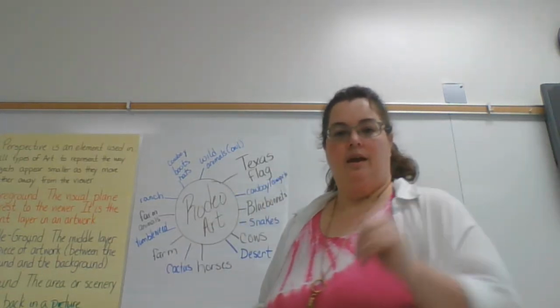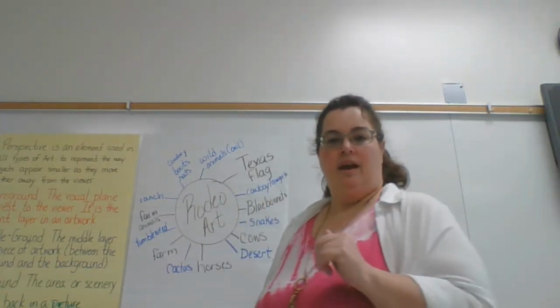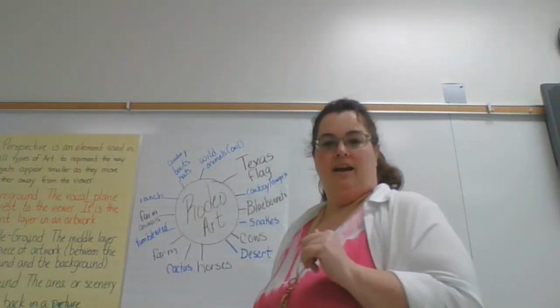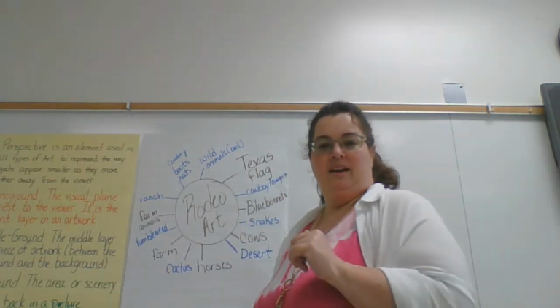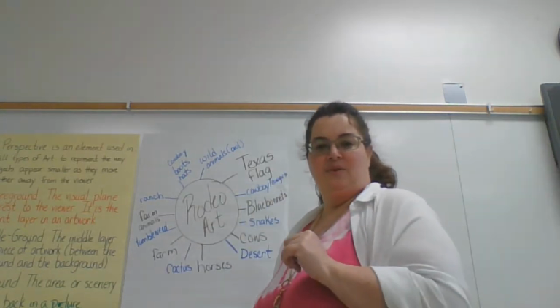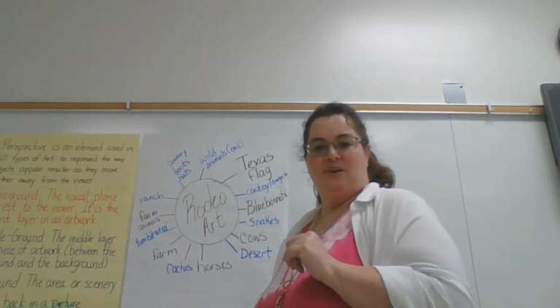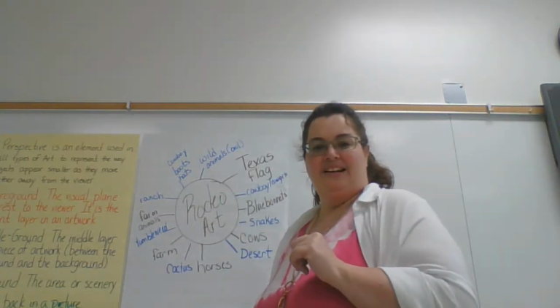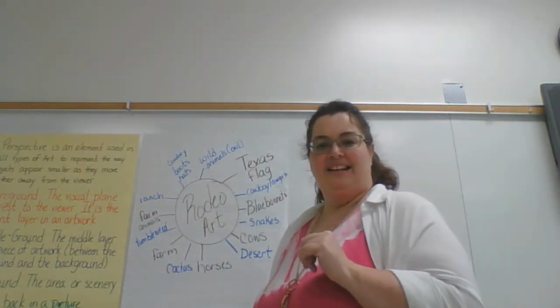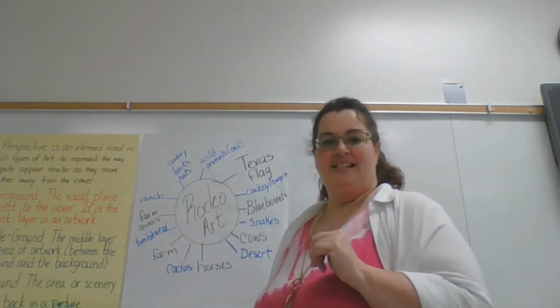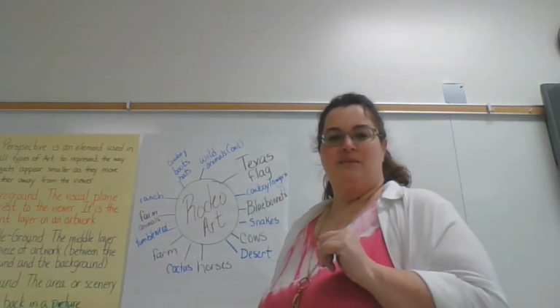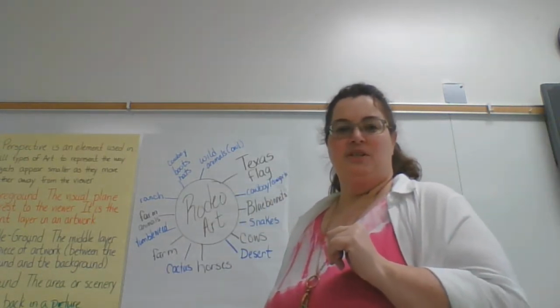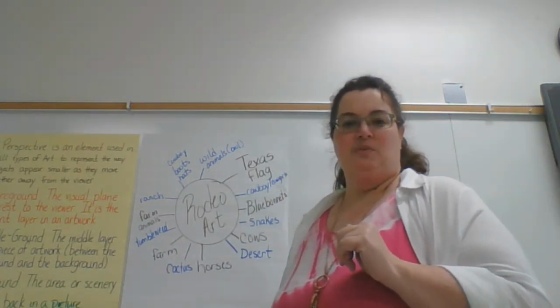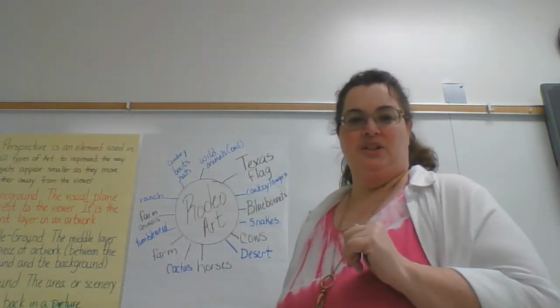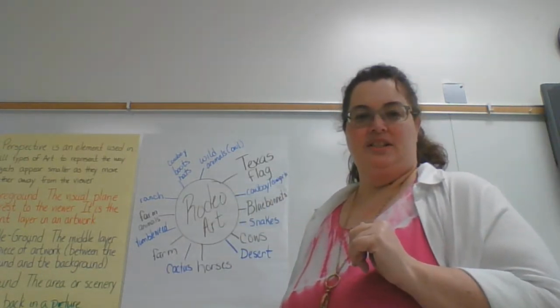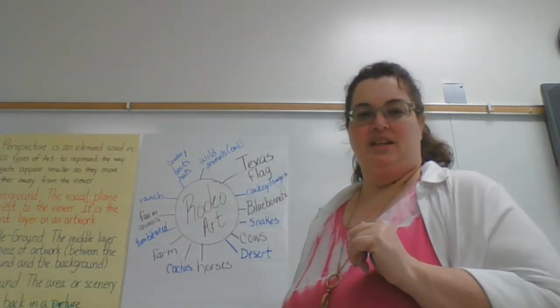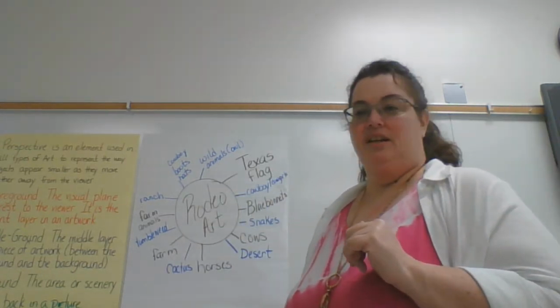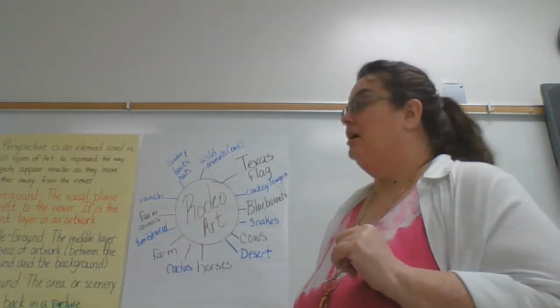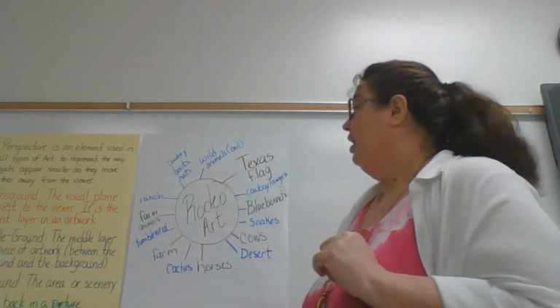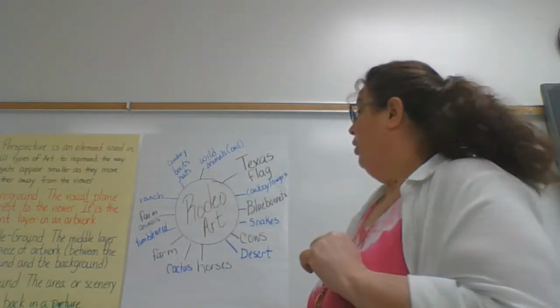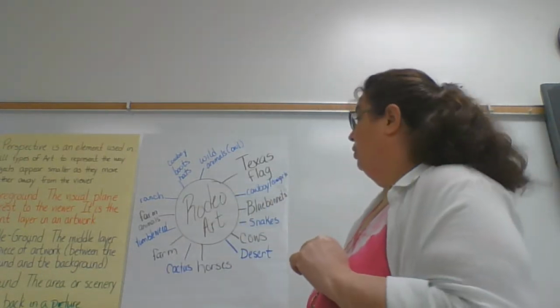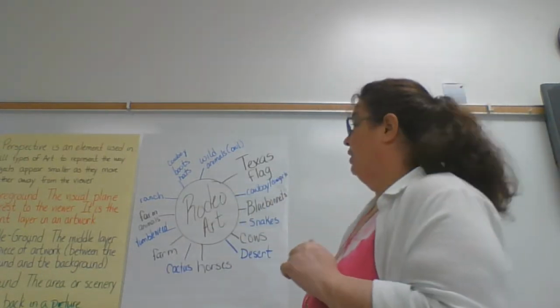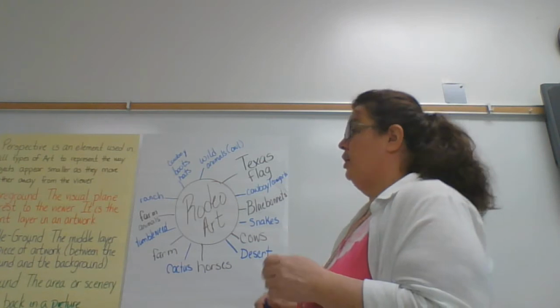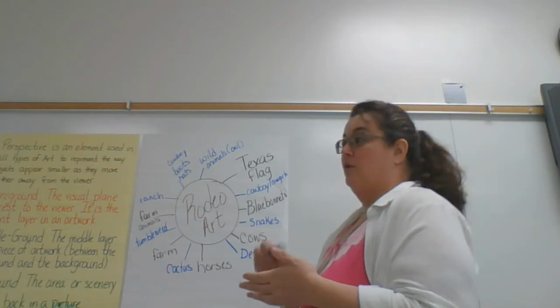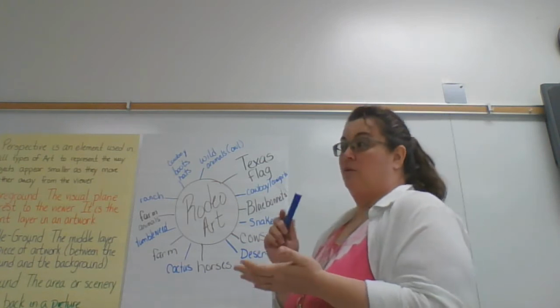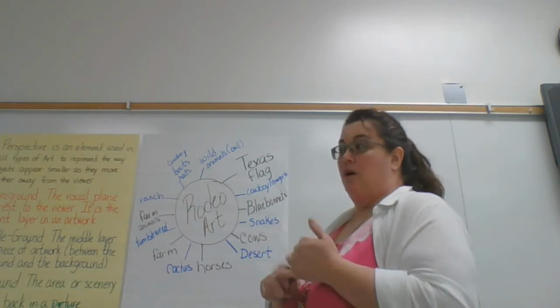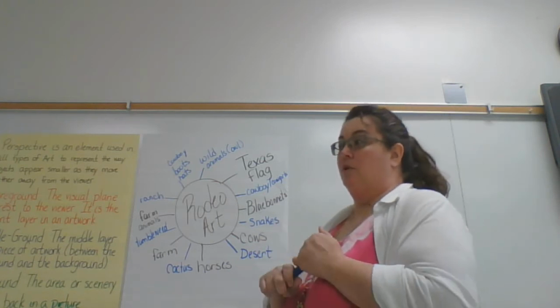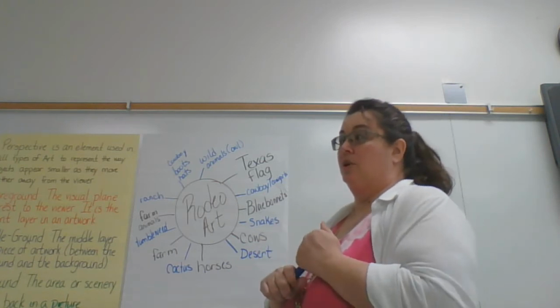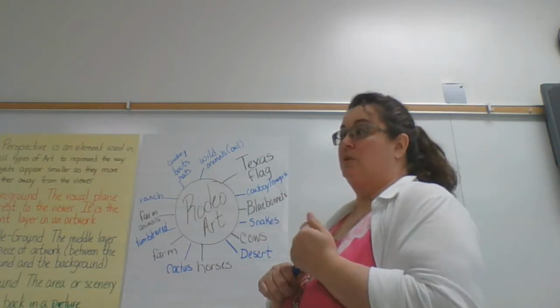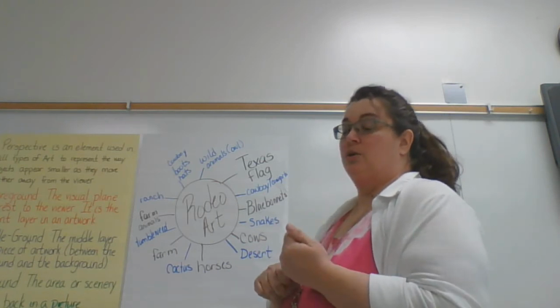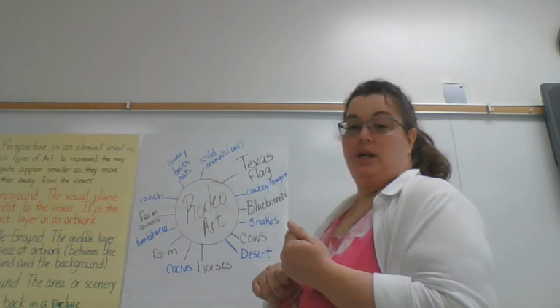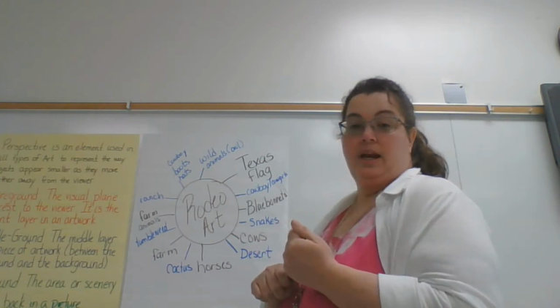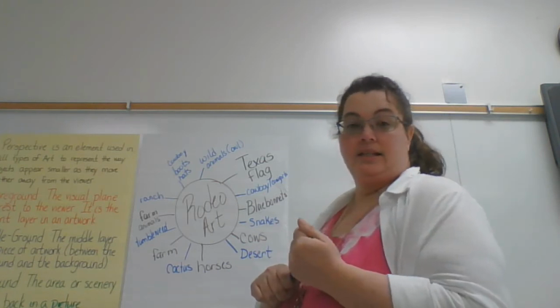Hey everyone, this is Miss Wilson. We're going to go over what we're going to be doing next.